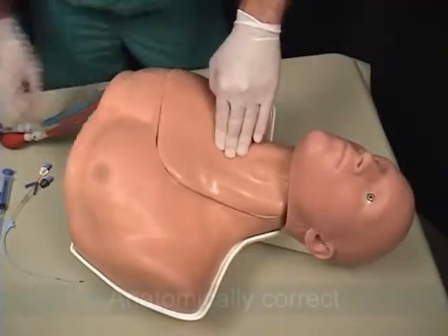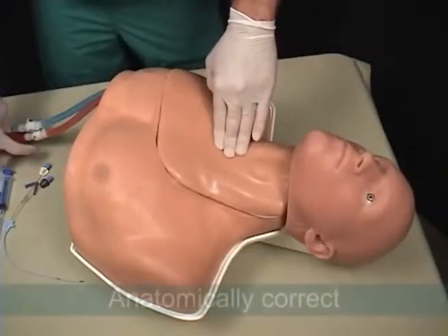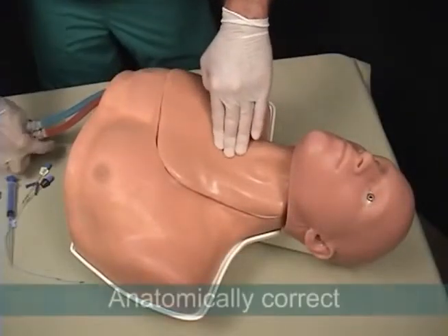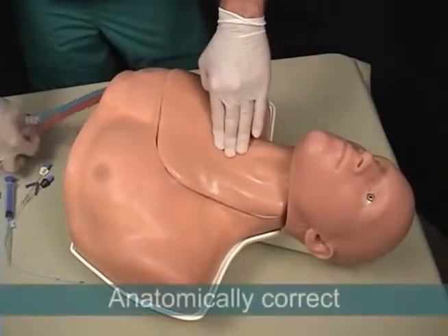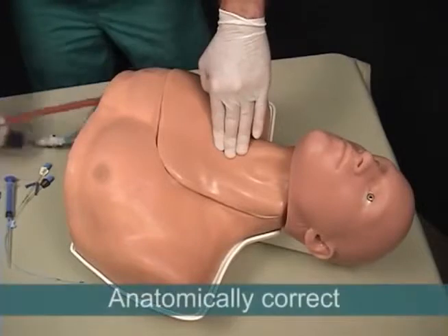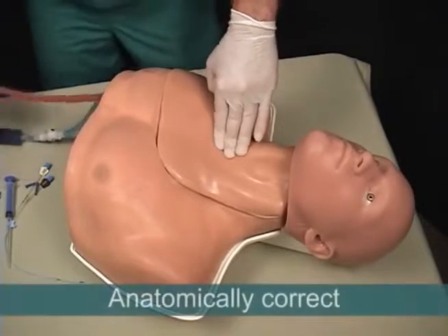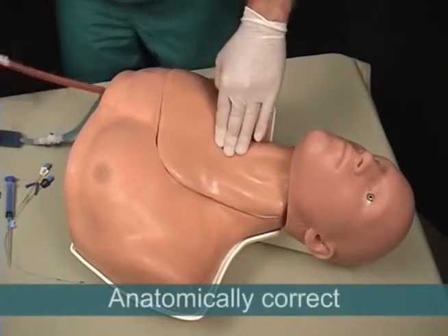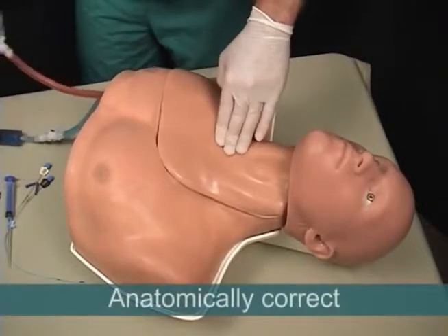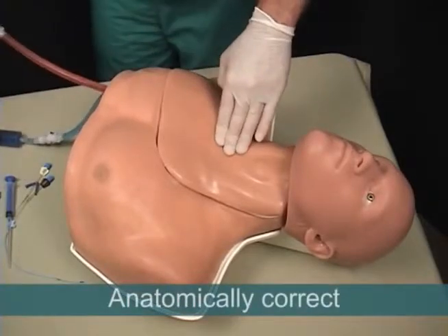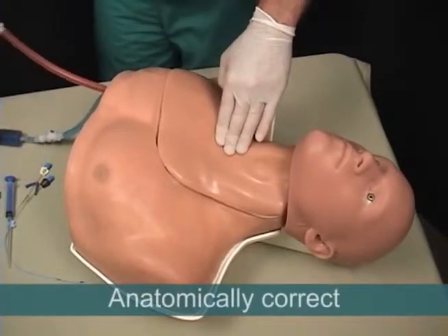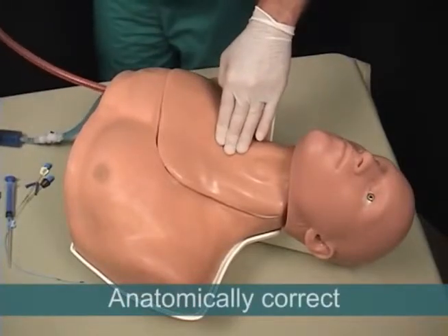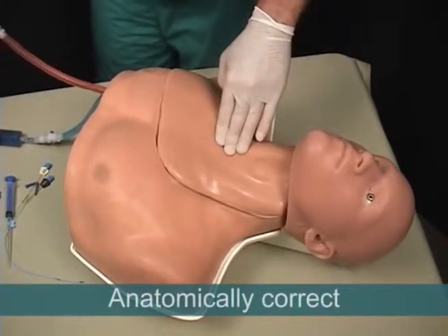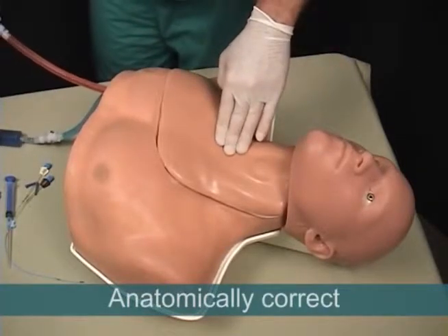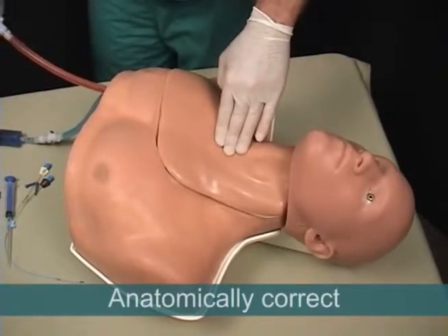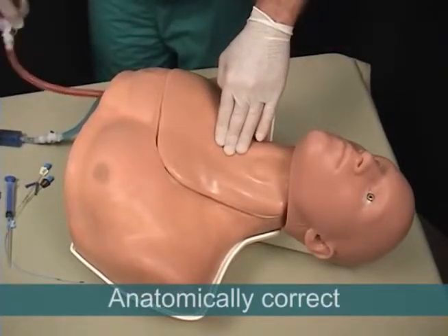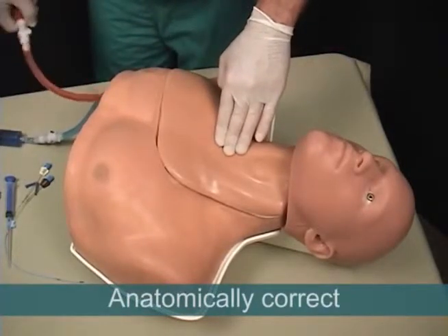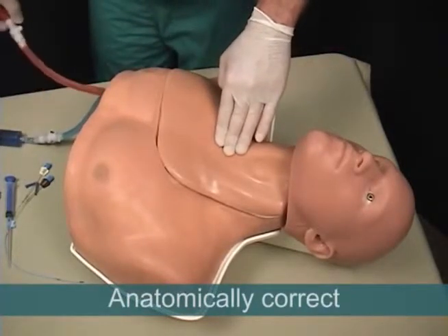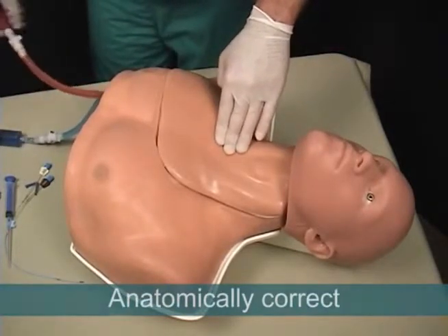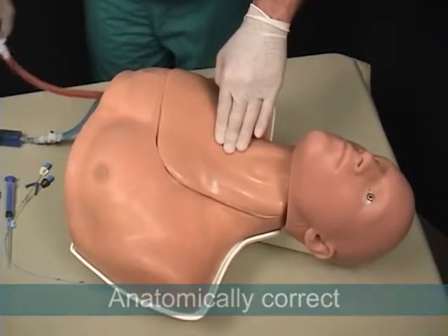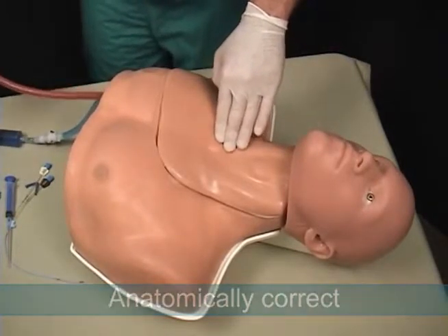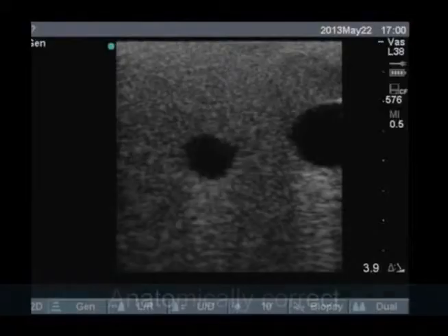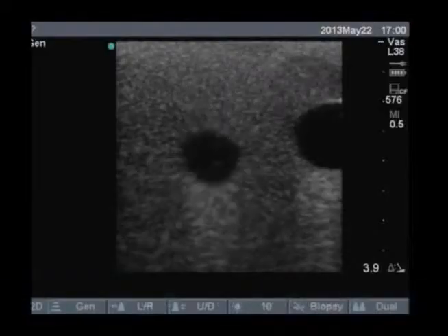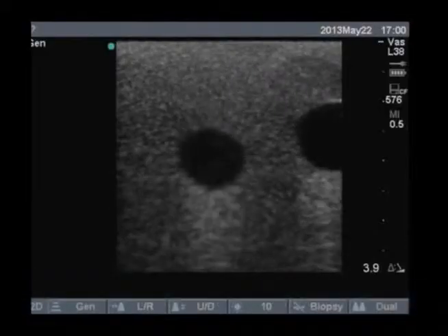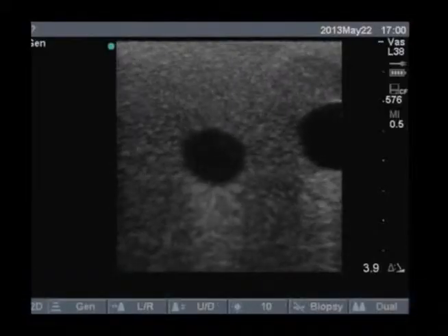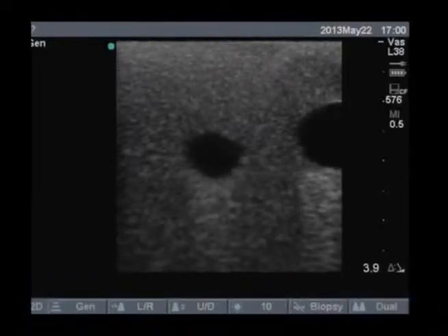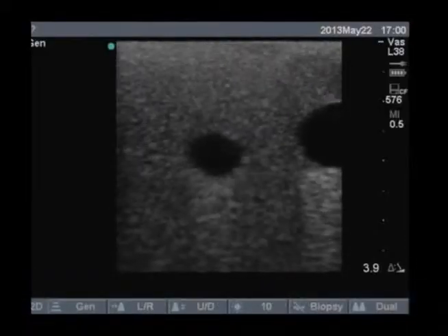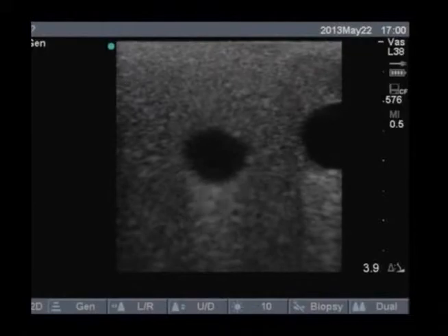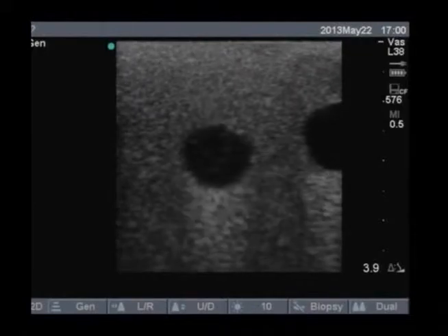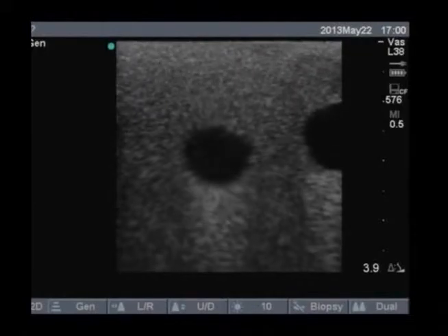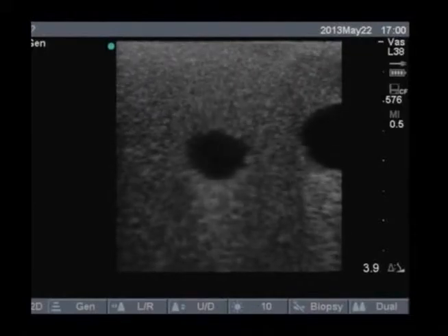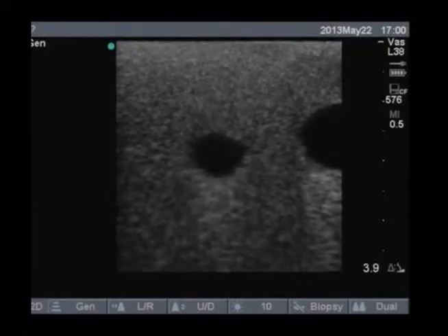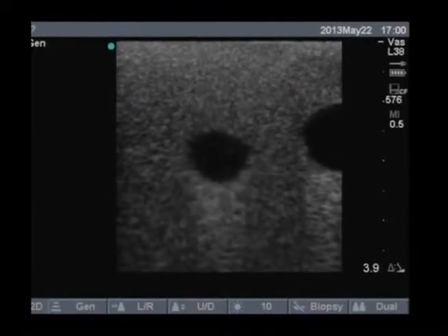The system is also anatomically correct, with landmarks that are both externally palpable and visible when viewed under ultrasound.